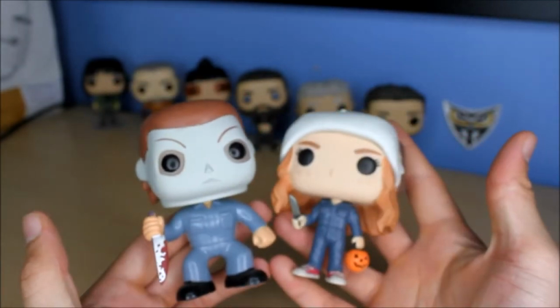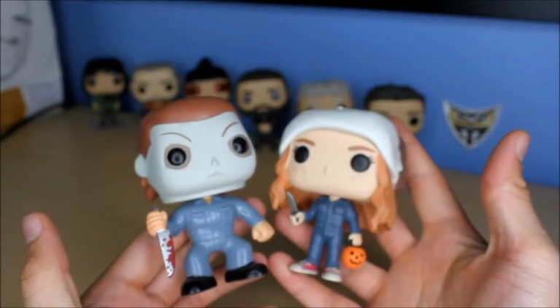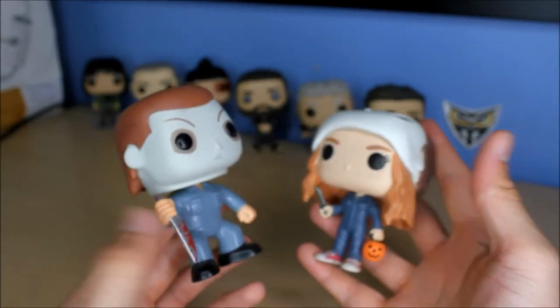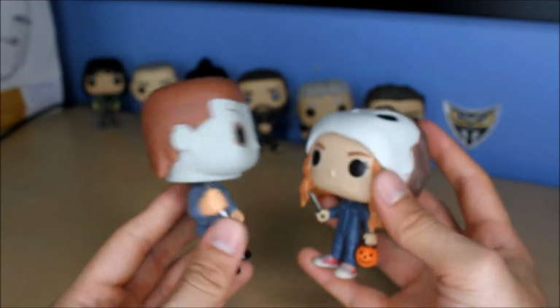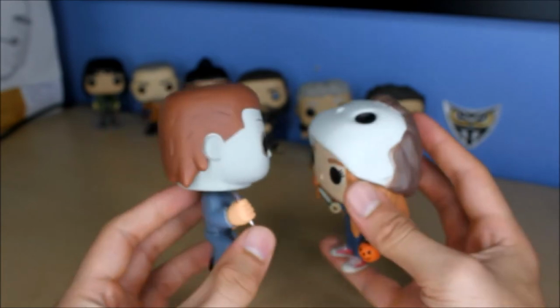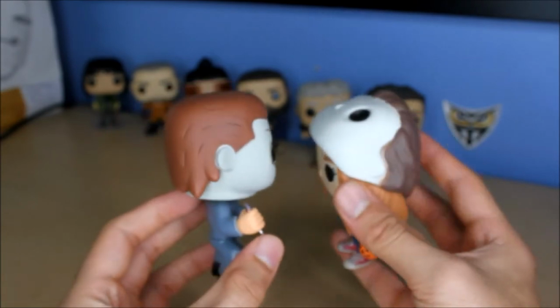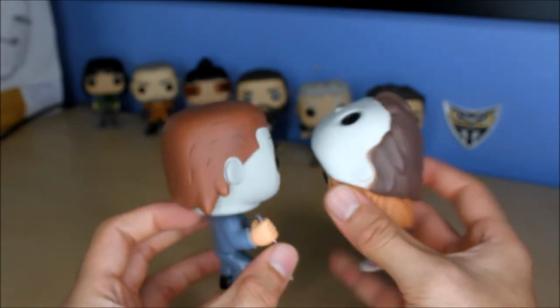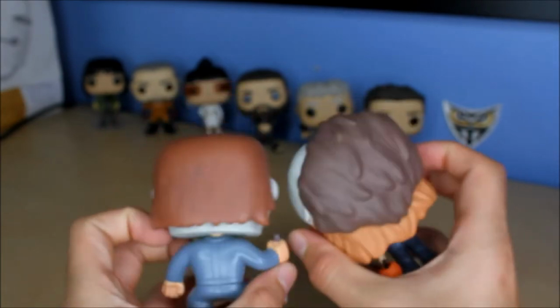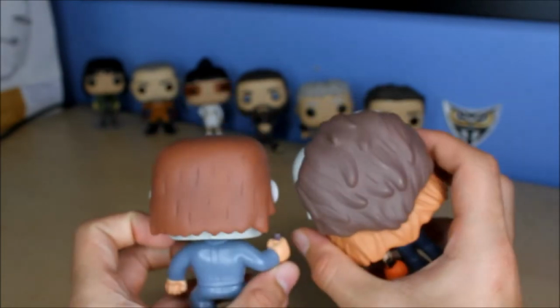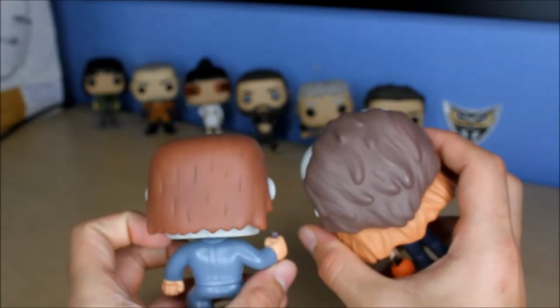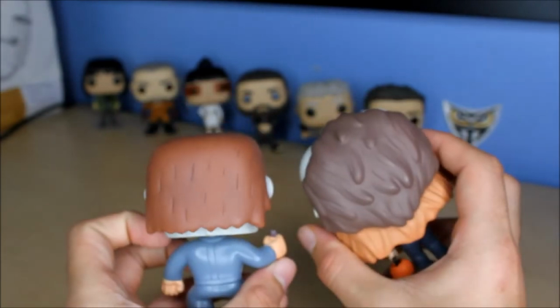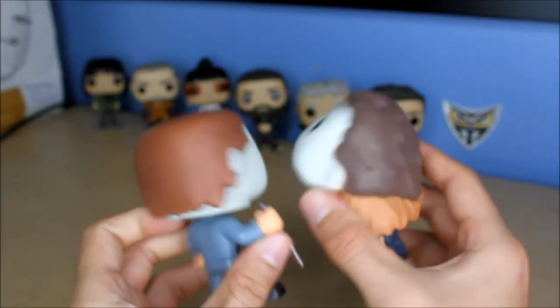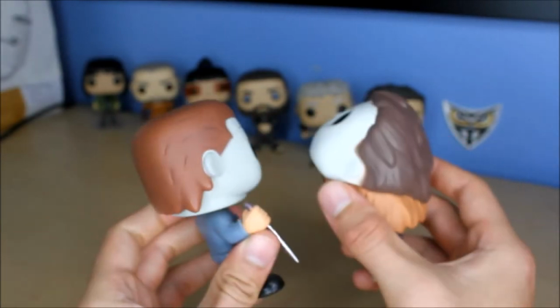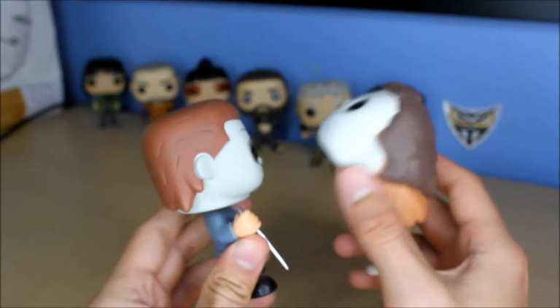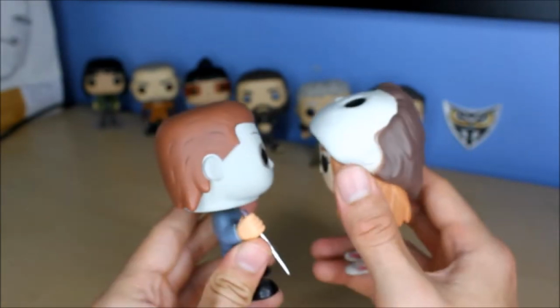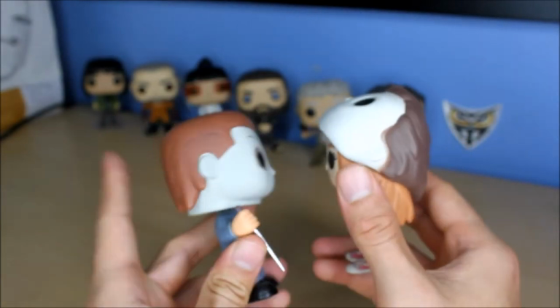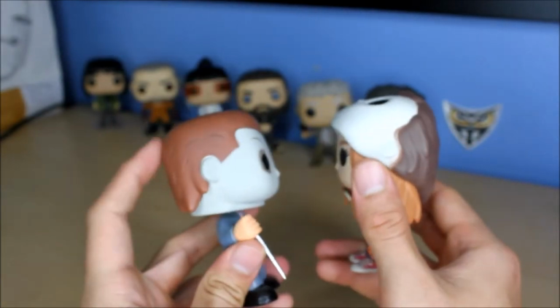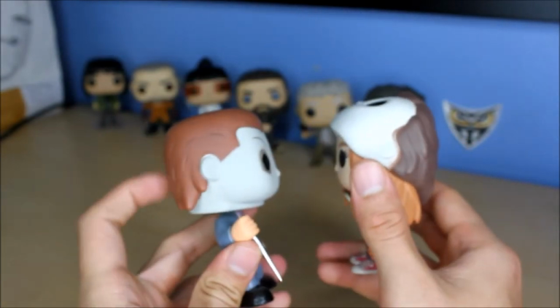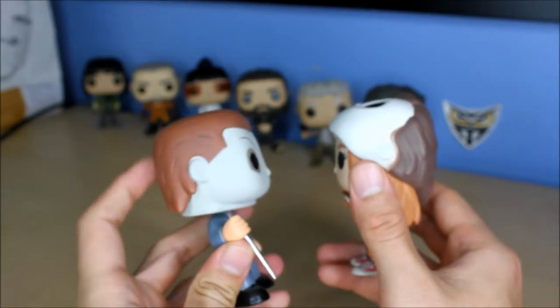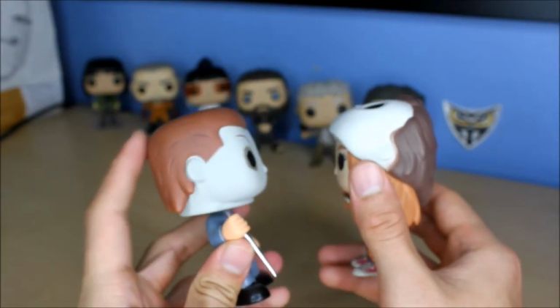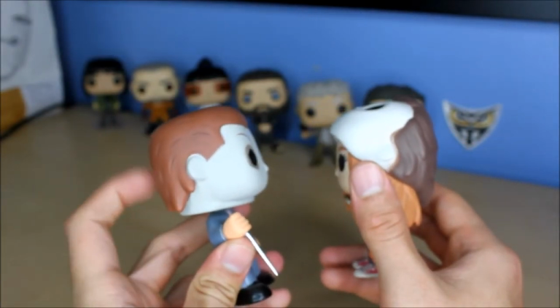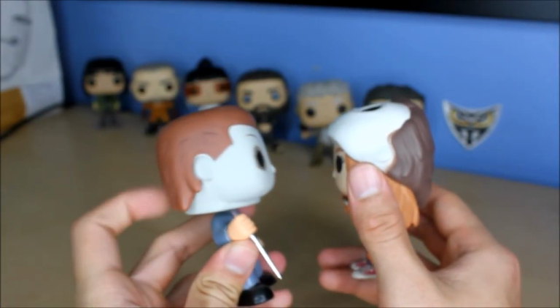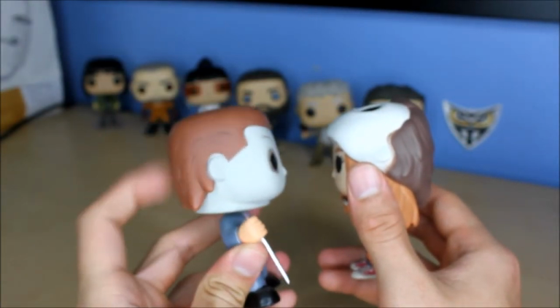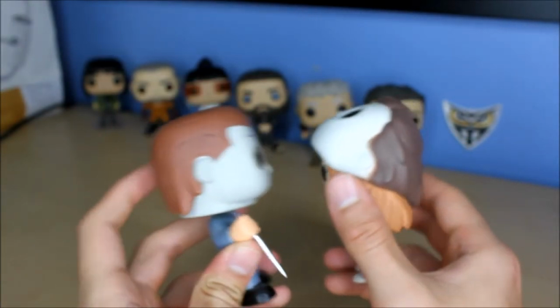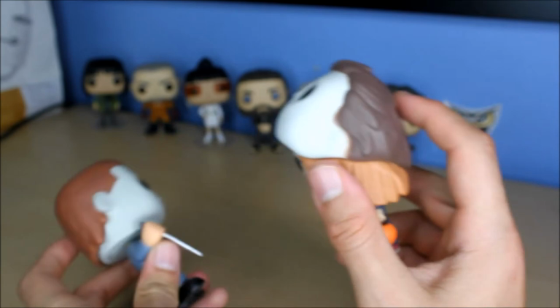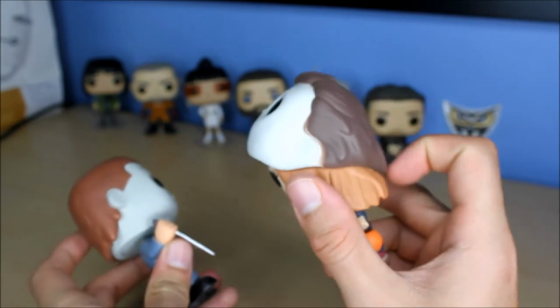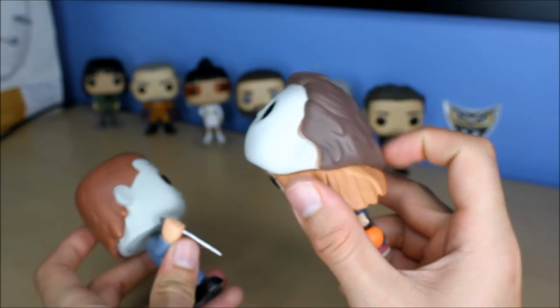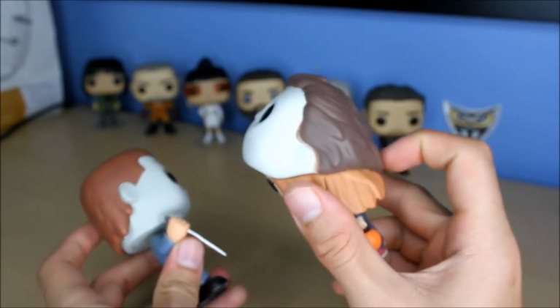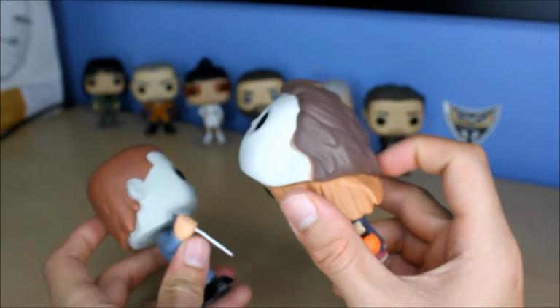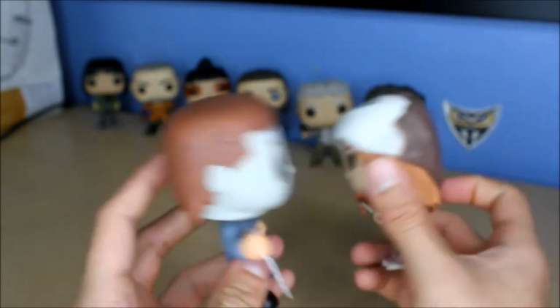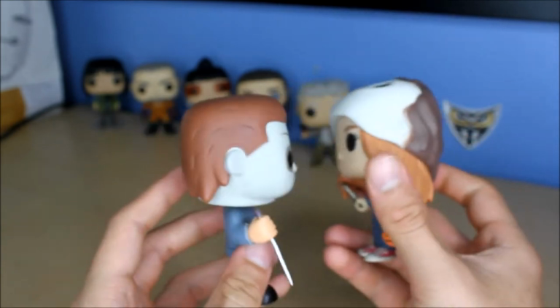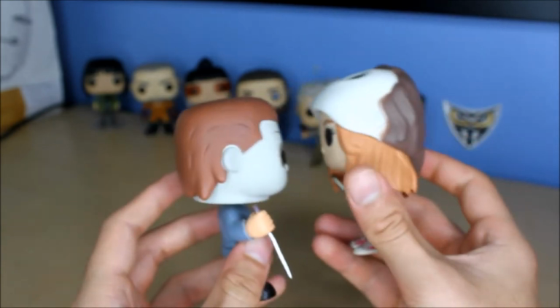Thought I'd do a little quick comparison right there. It's funny - this hair color on this Michael Myers looks like the combination of these two hair colors.